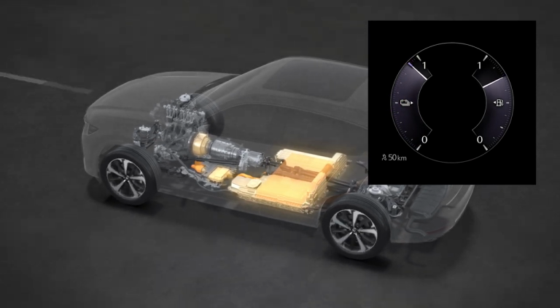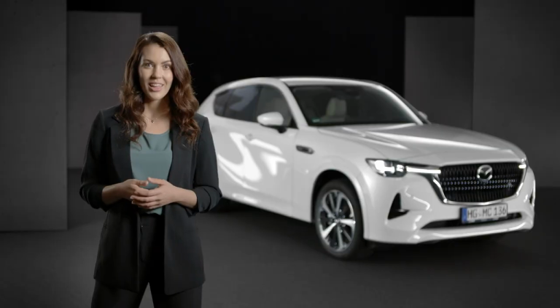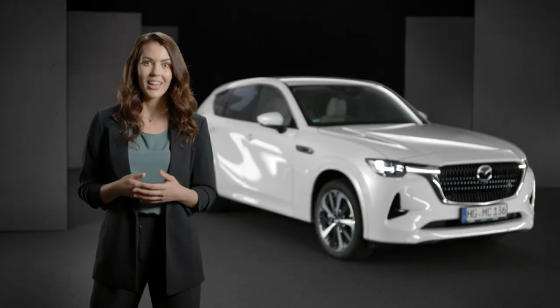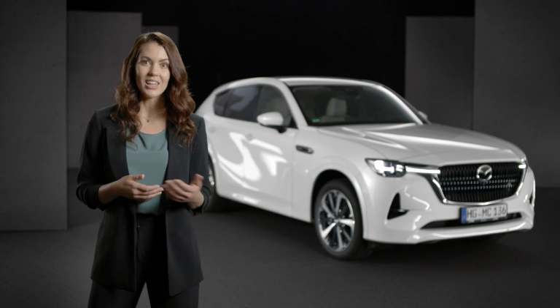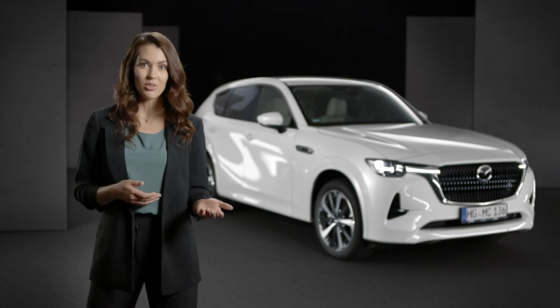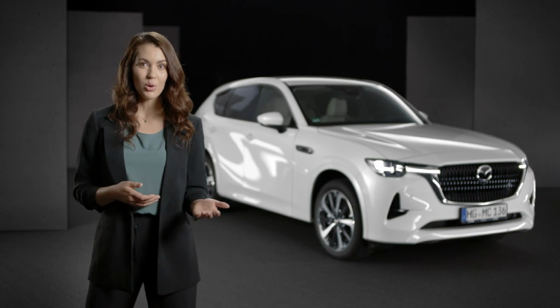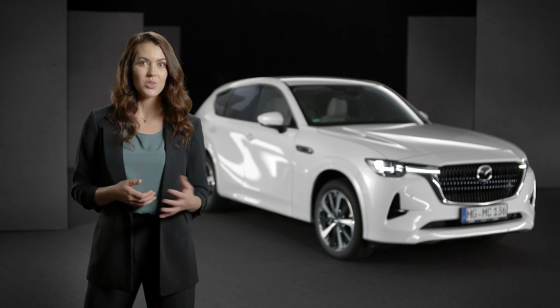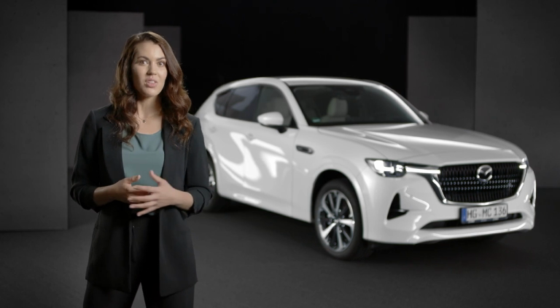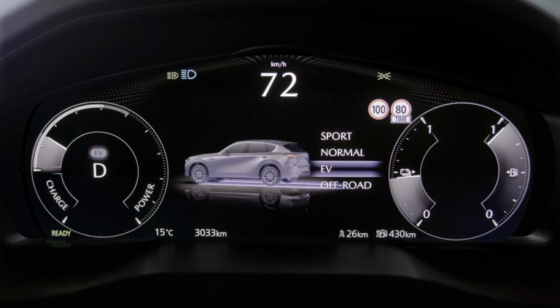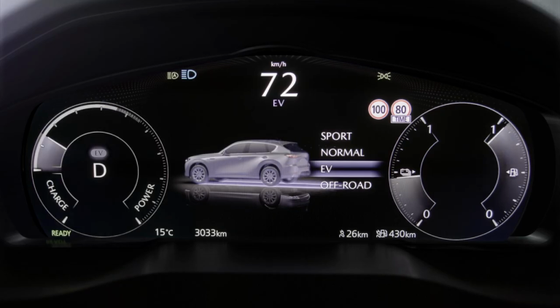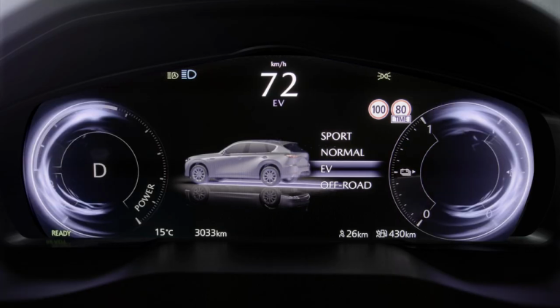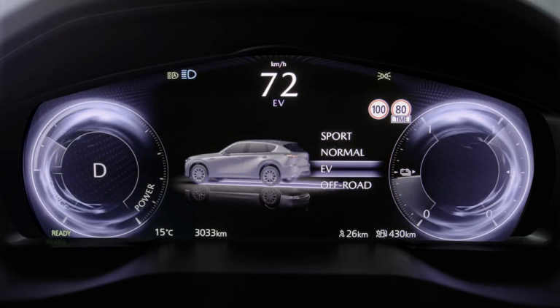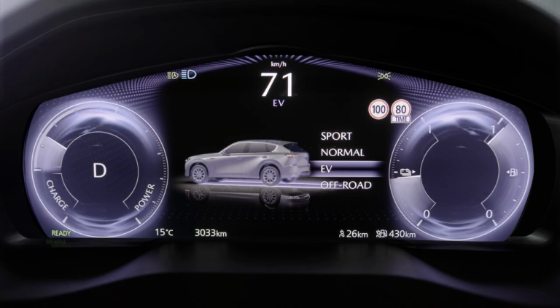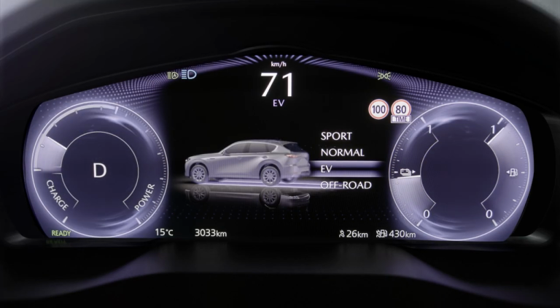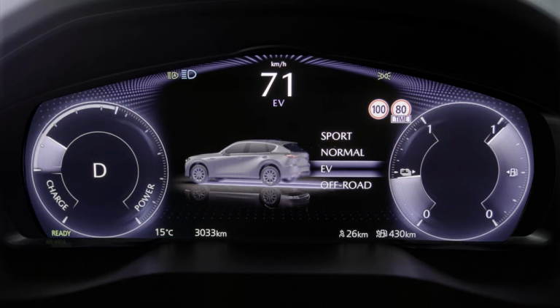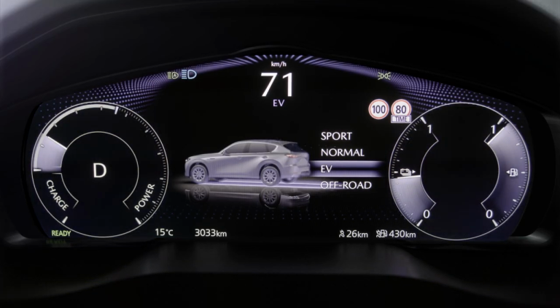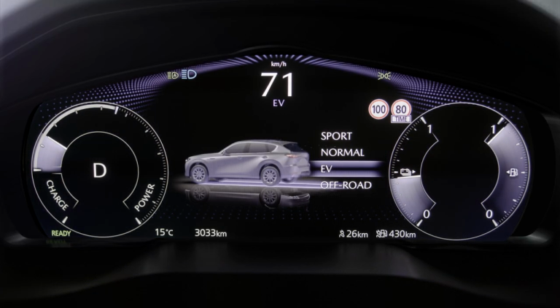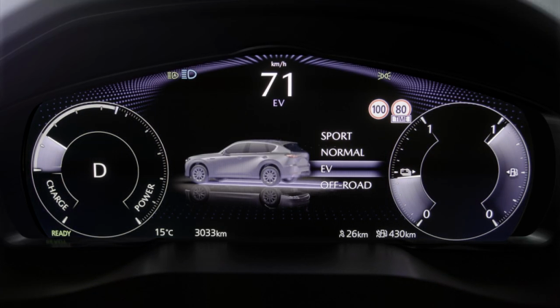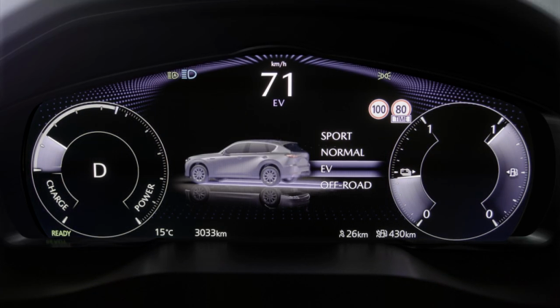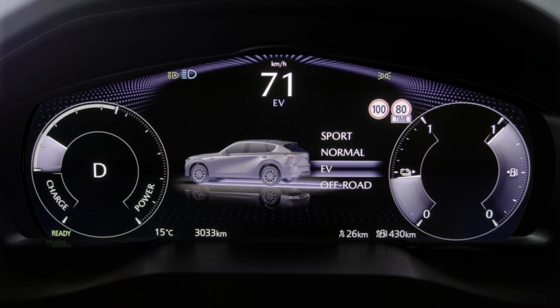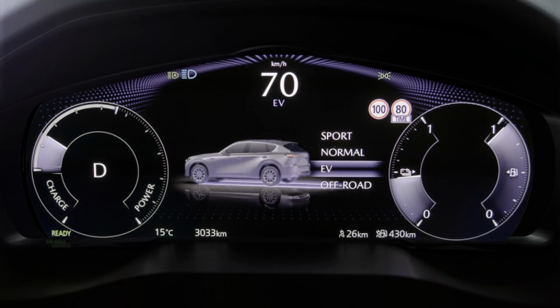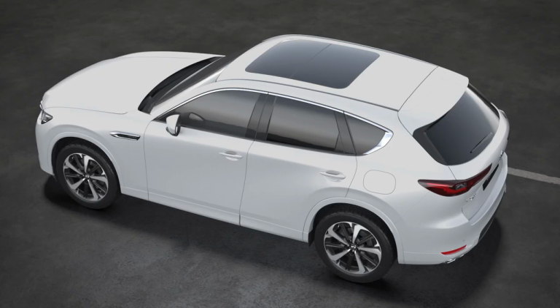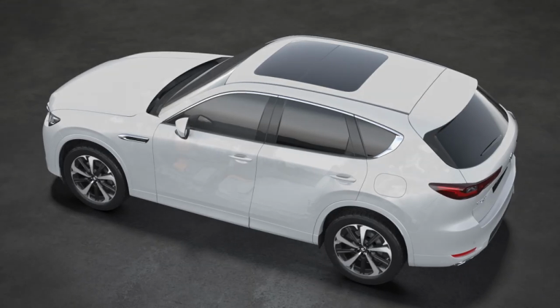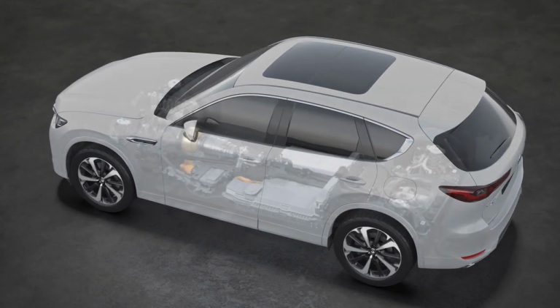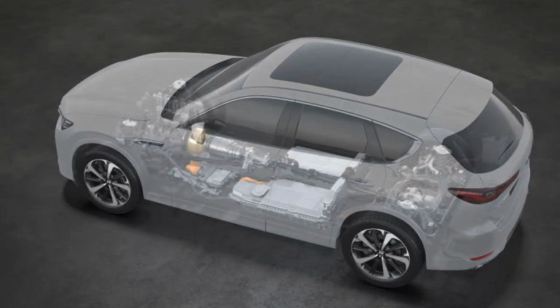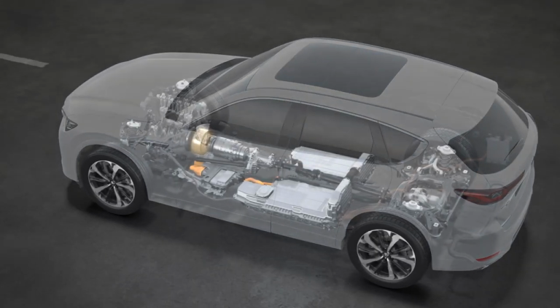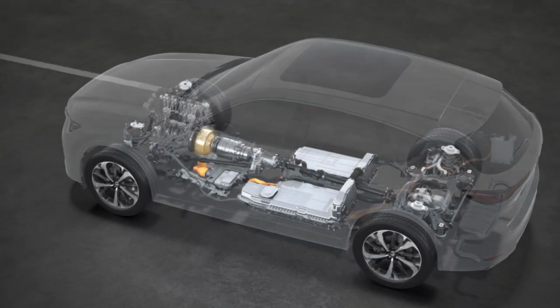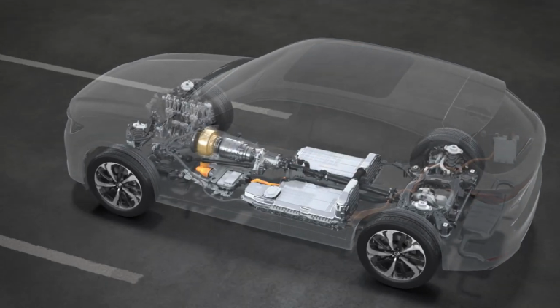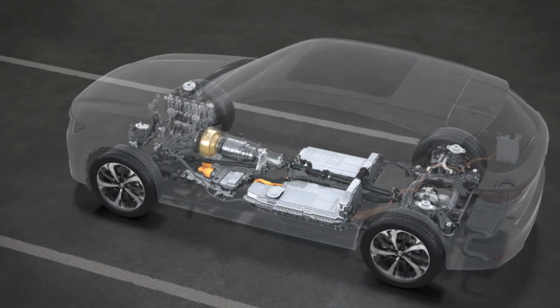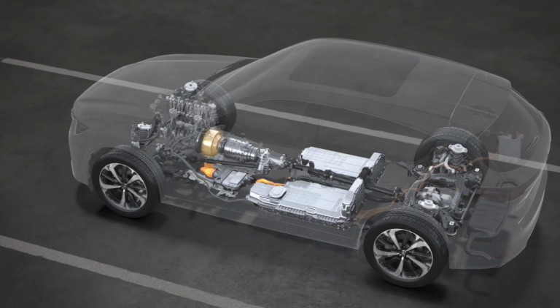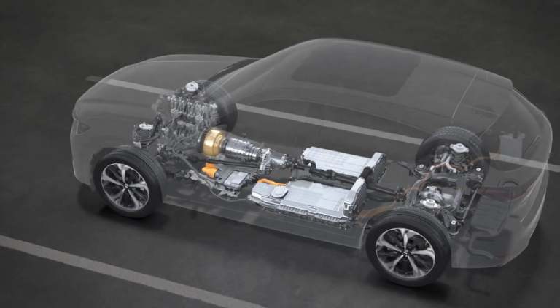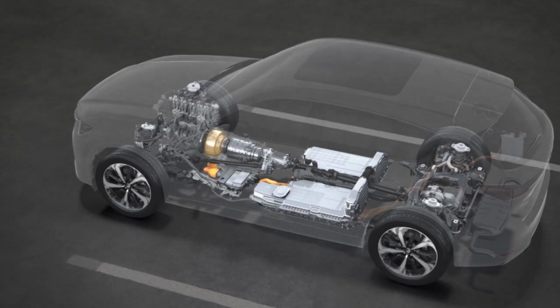In EV mode, the vehicle is driven using the electrical energy stored in the high voltage battery as a priority.